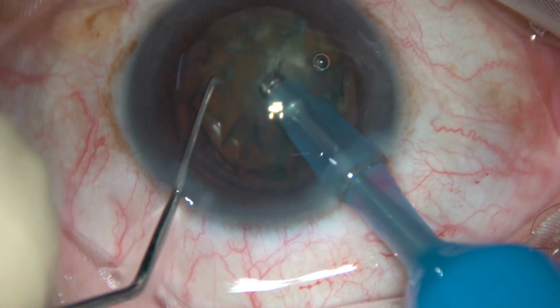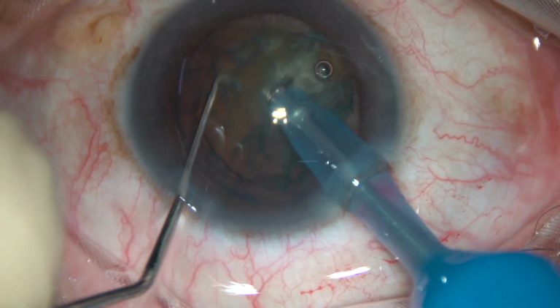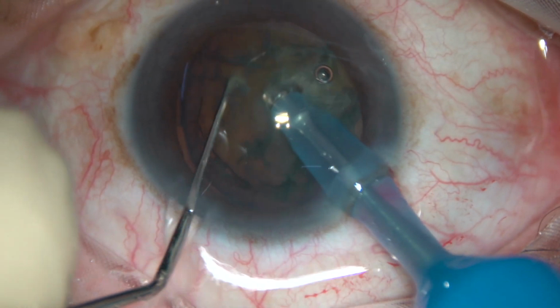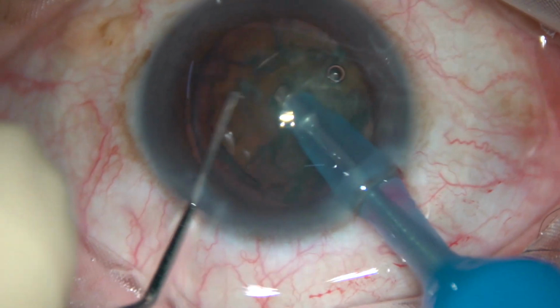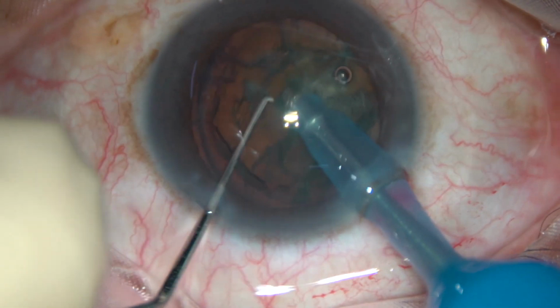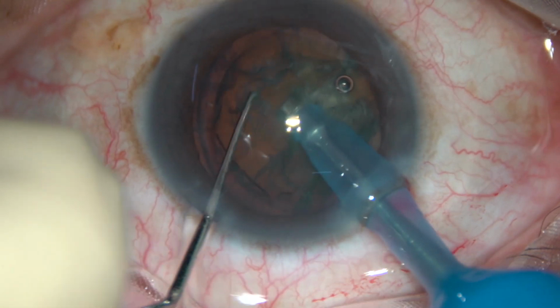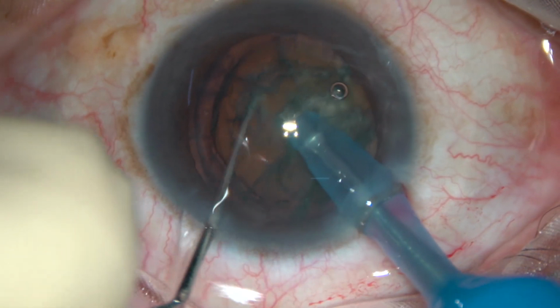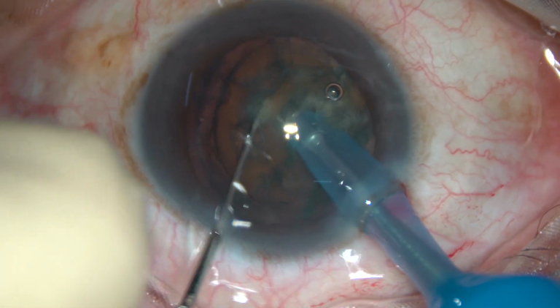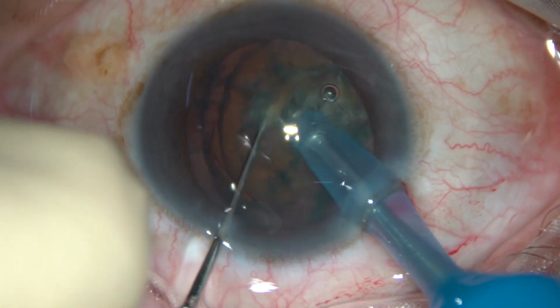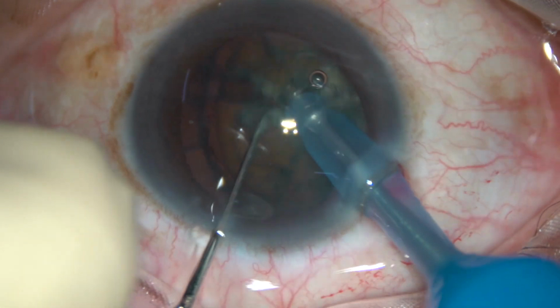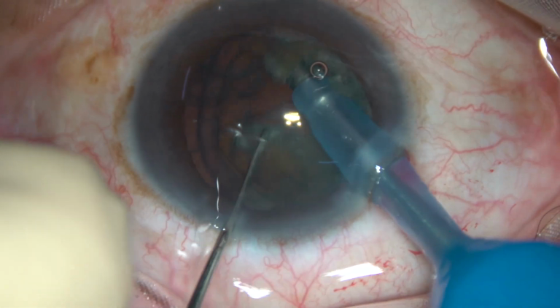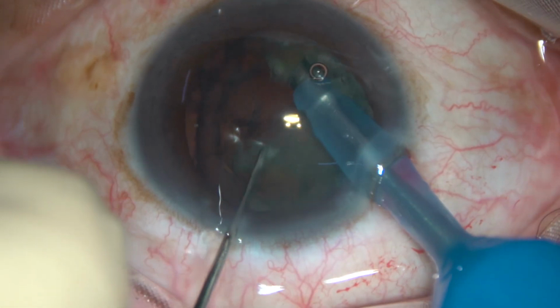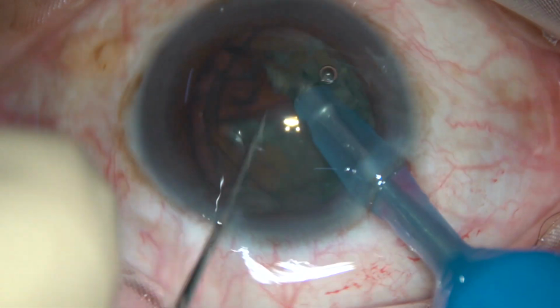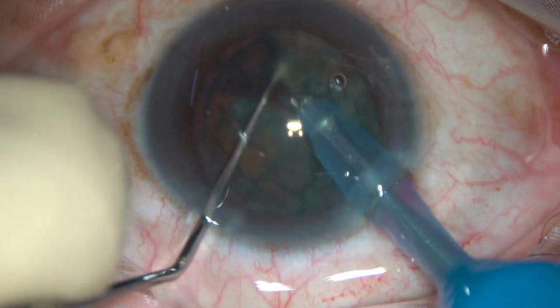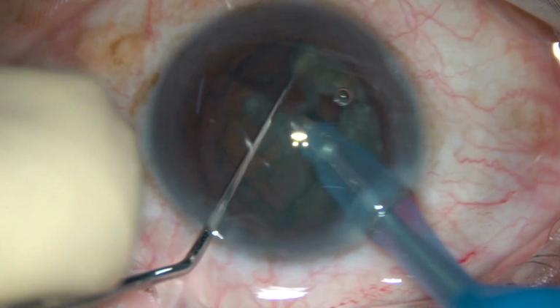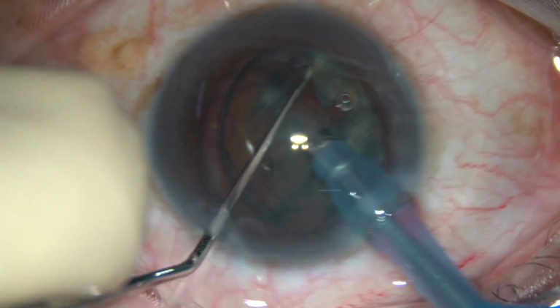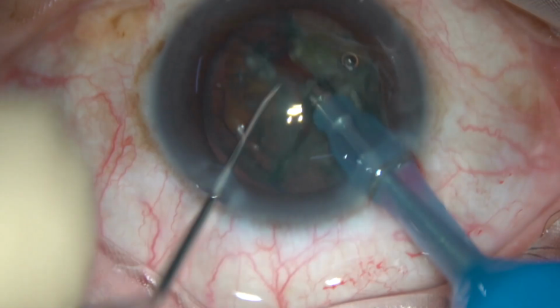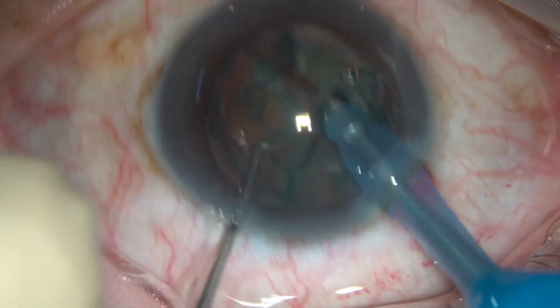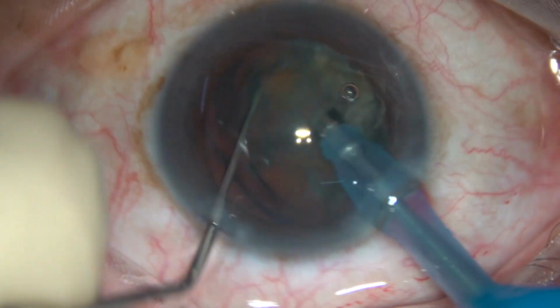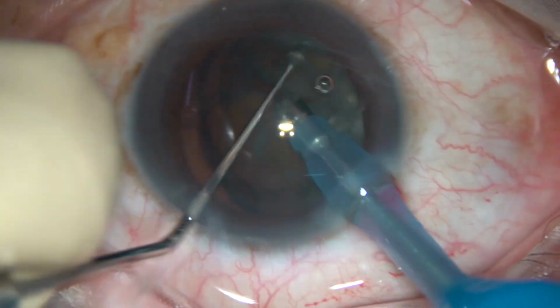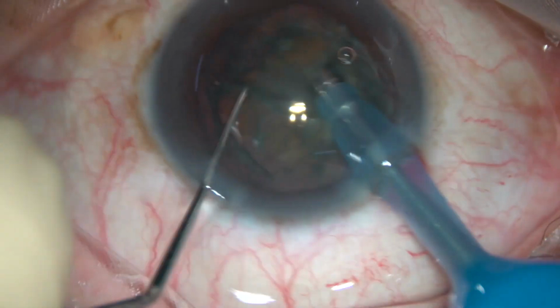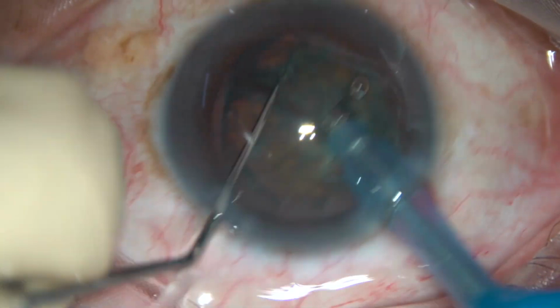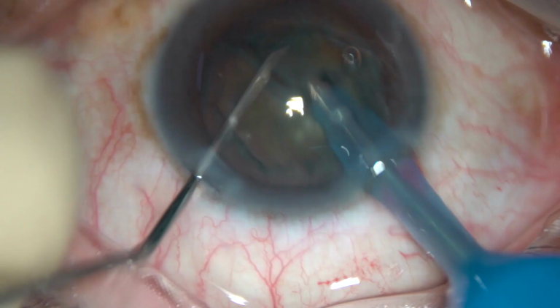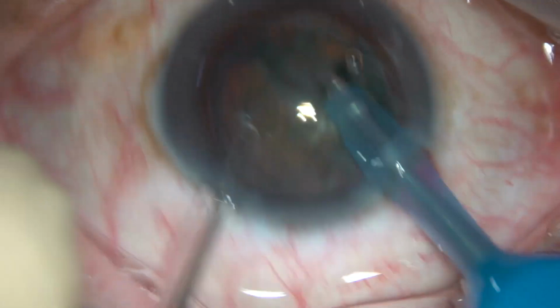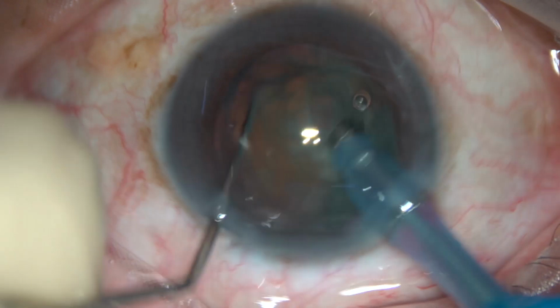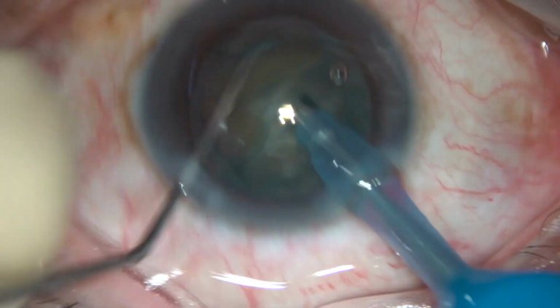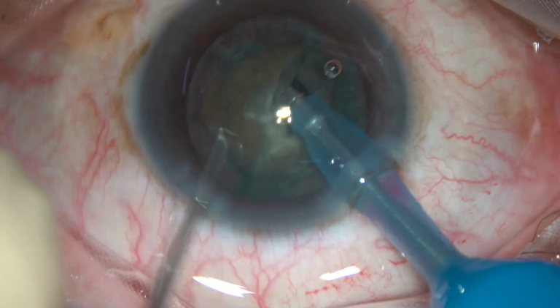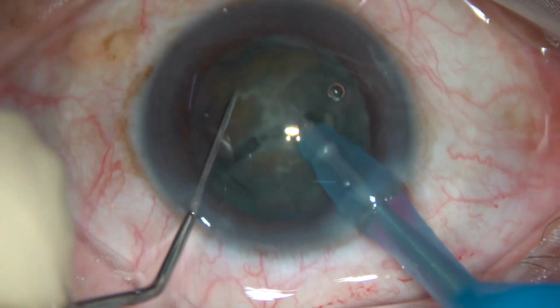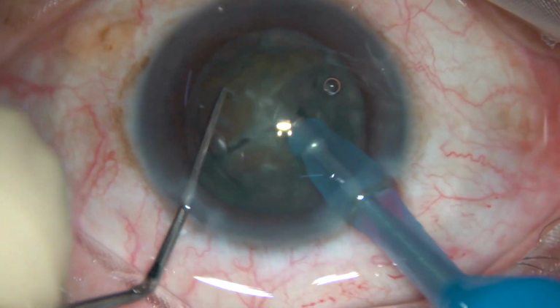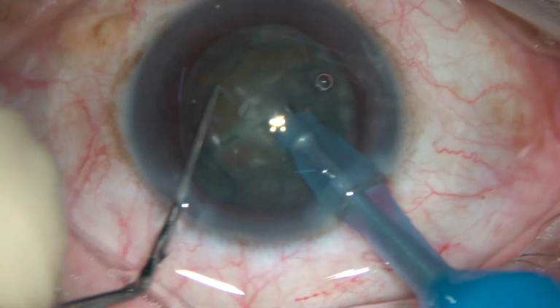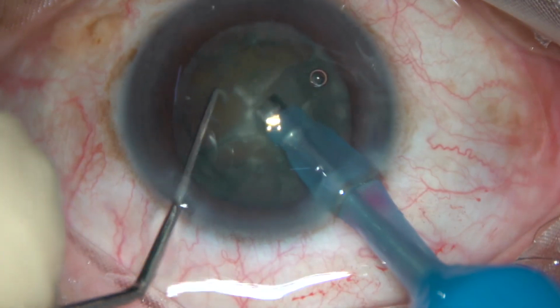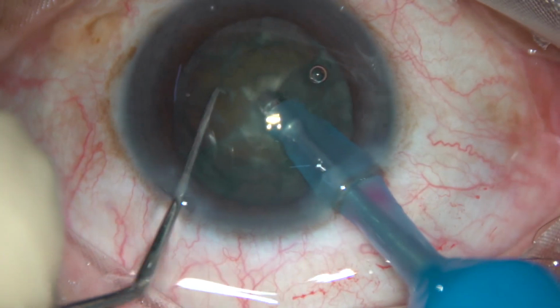So the nucleus divides anteroposteriorly. This is vertical chop.